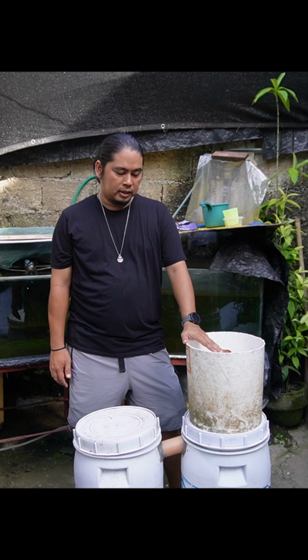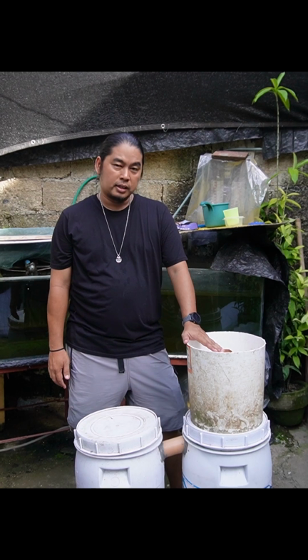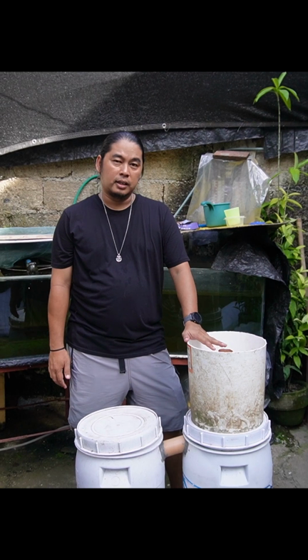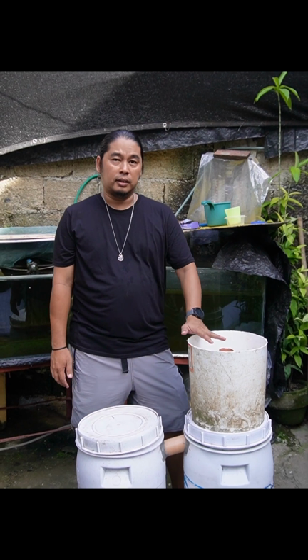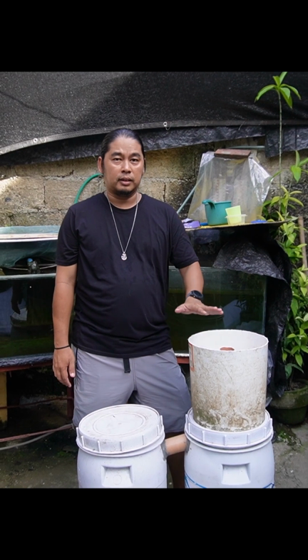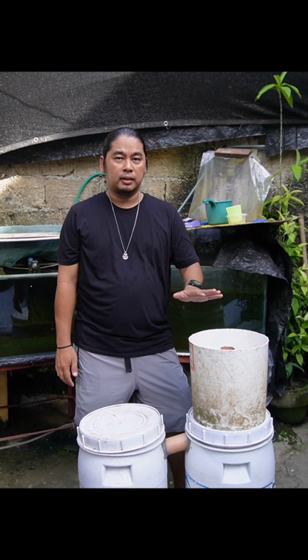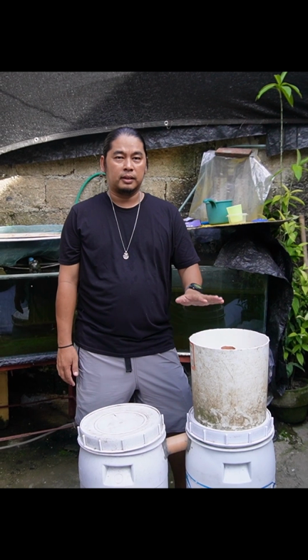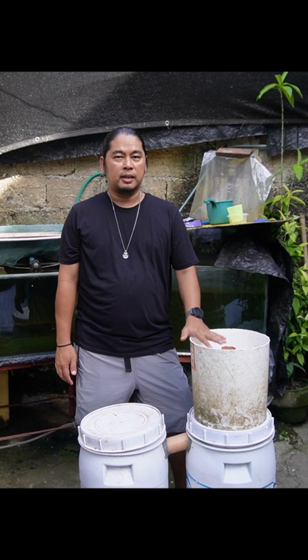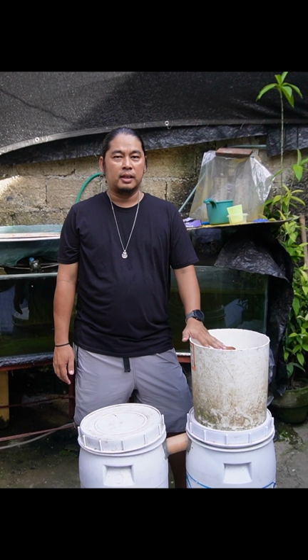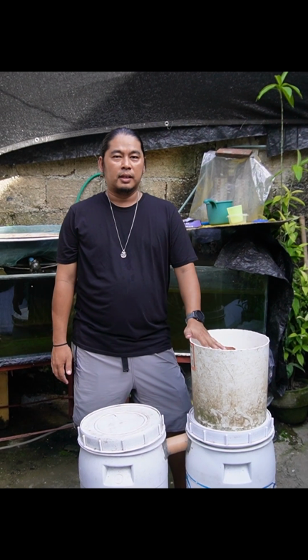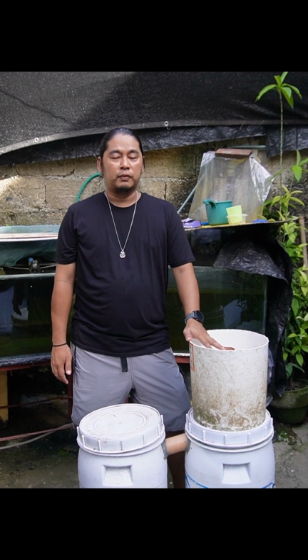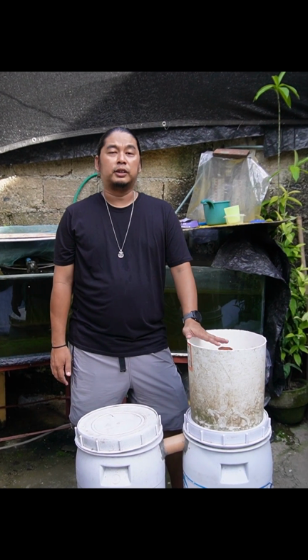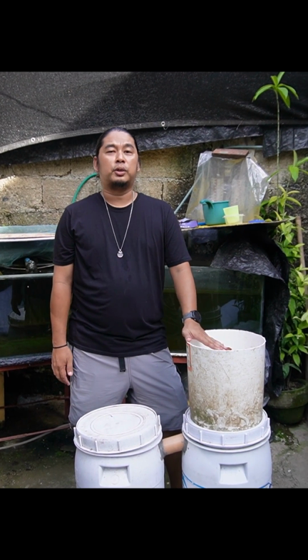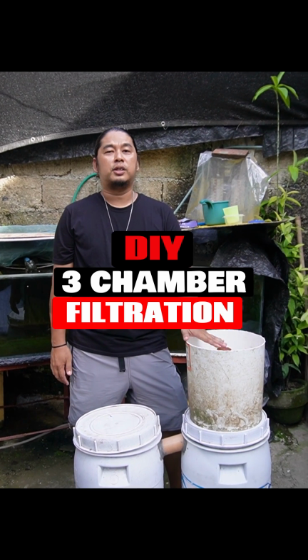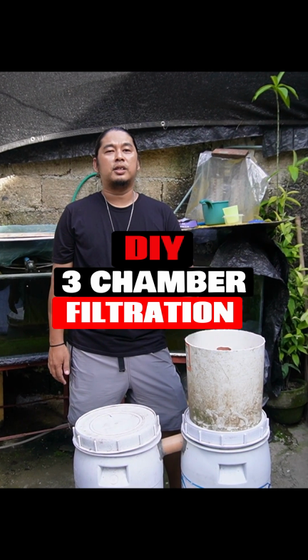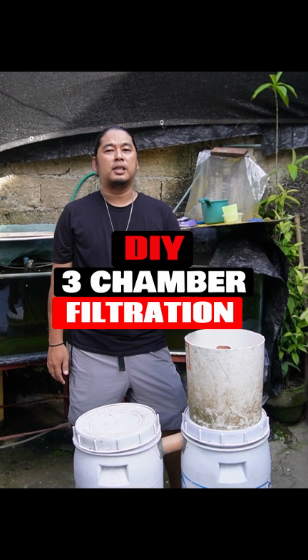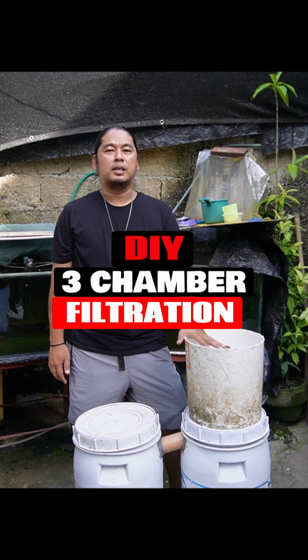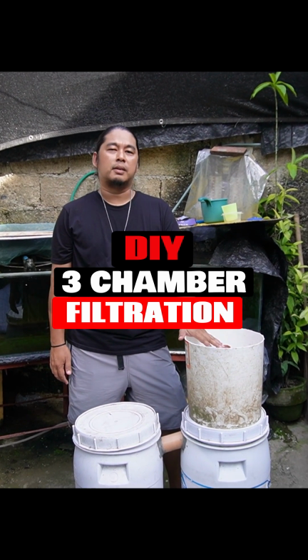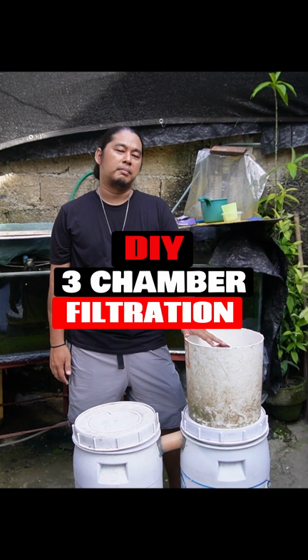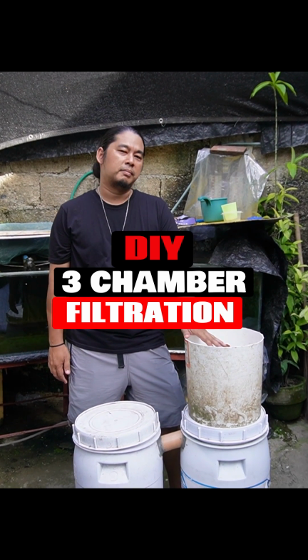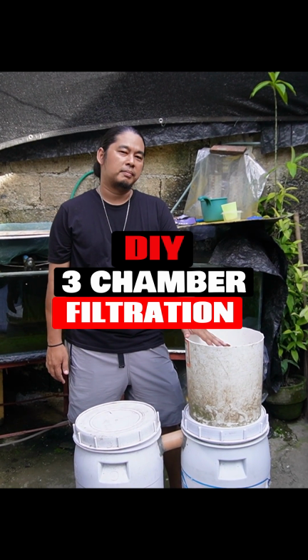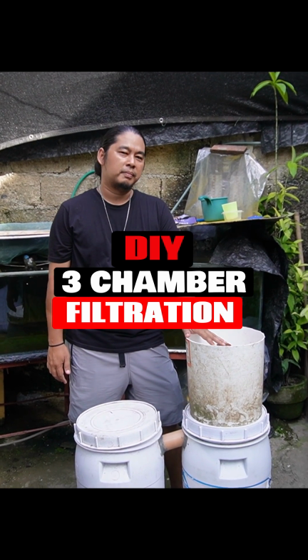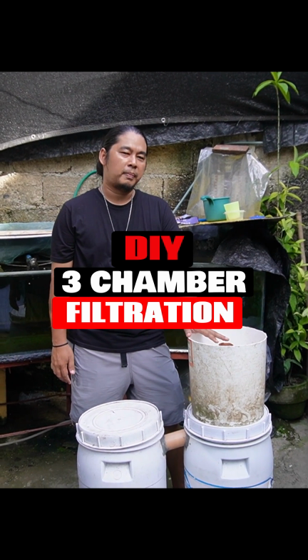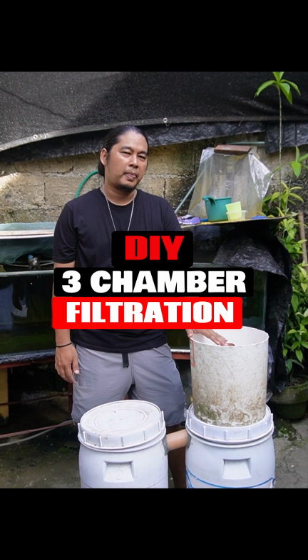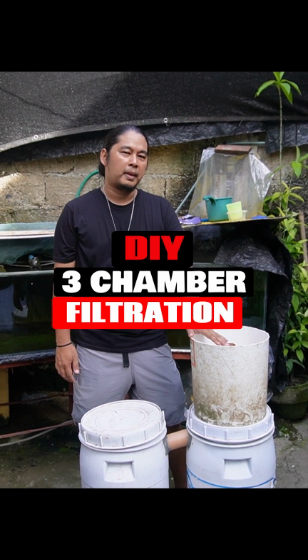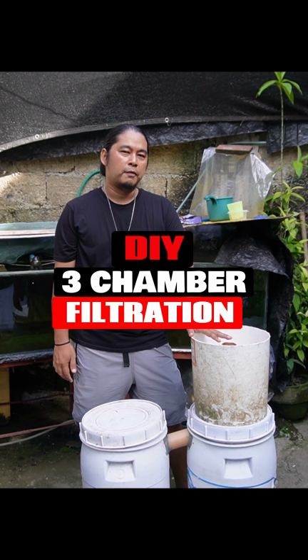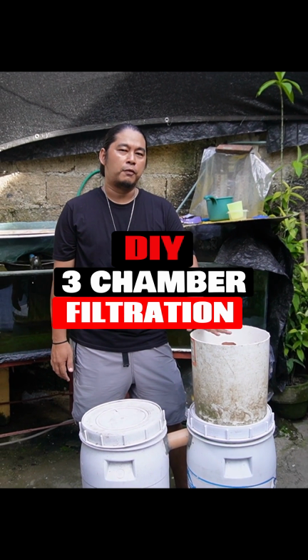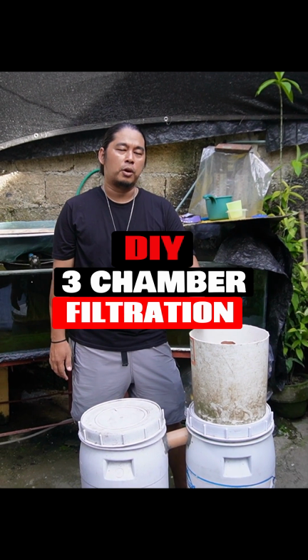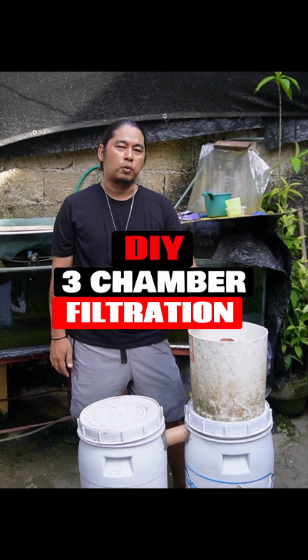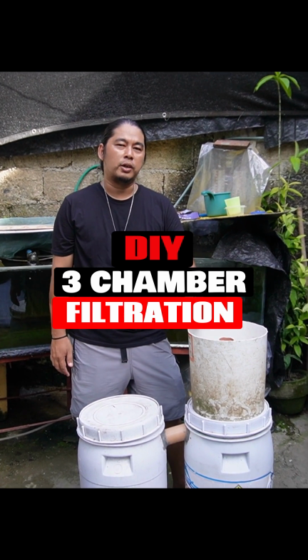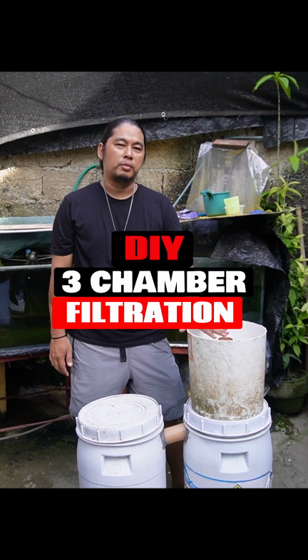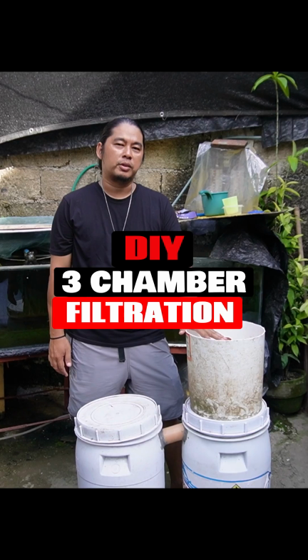In this video, we will show you how we made our DIY 3-chamber filtration system.